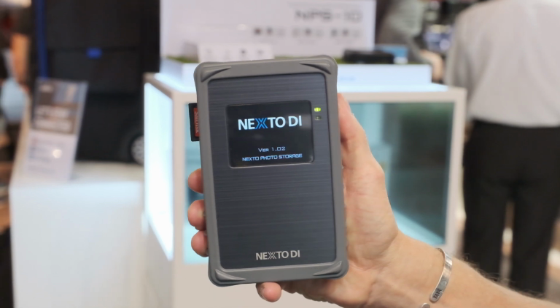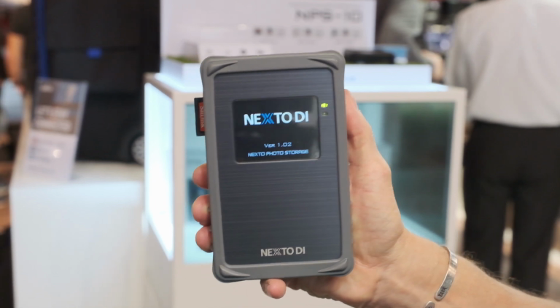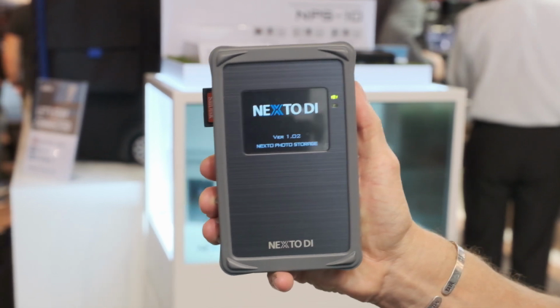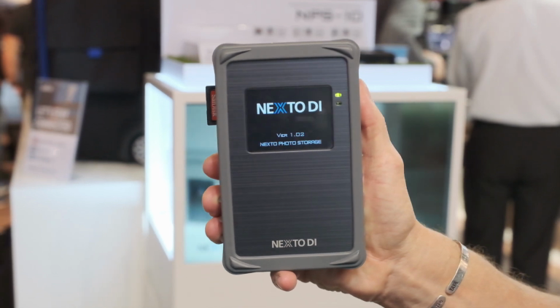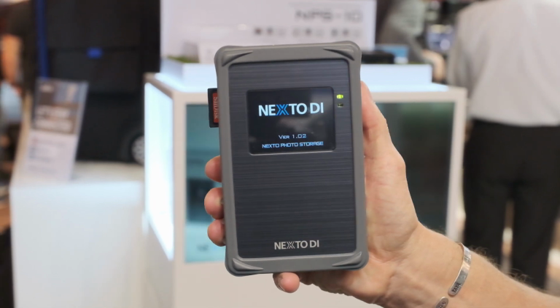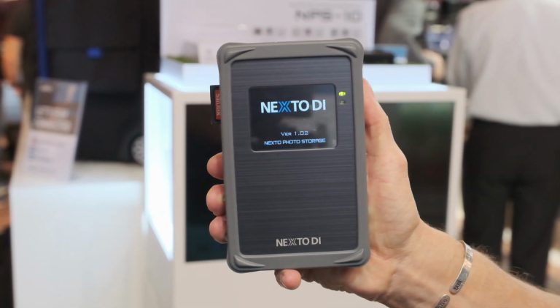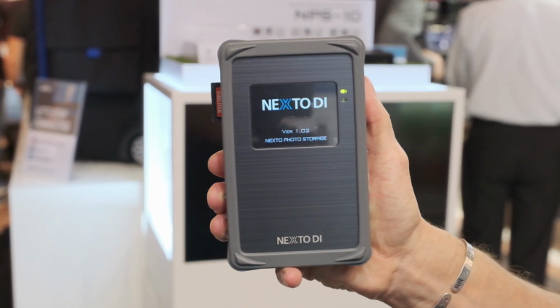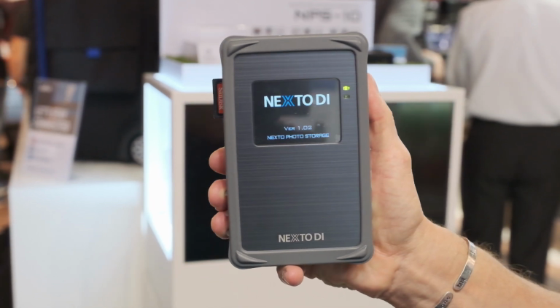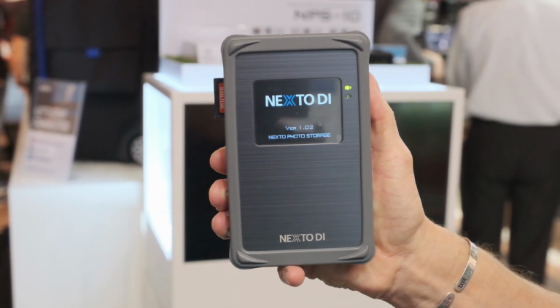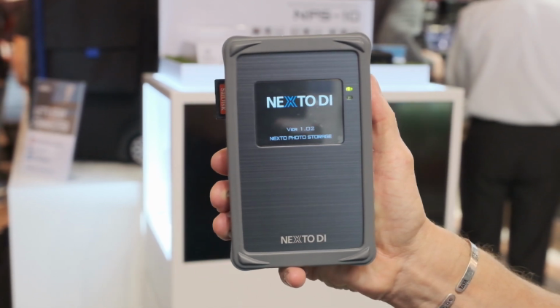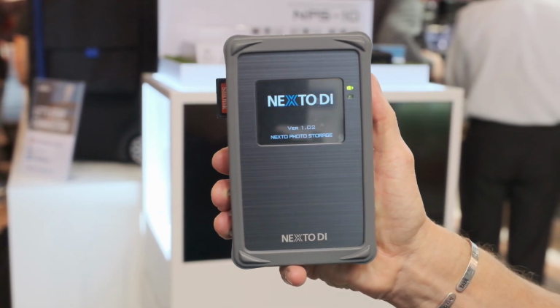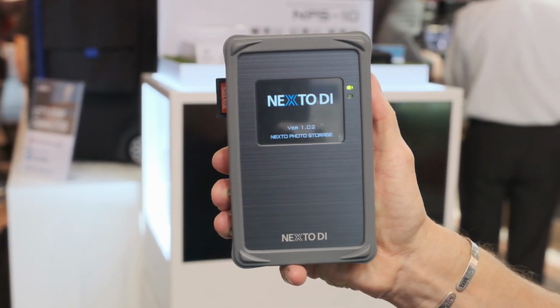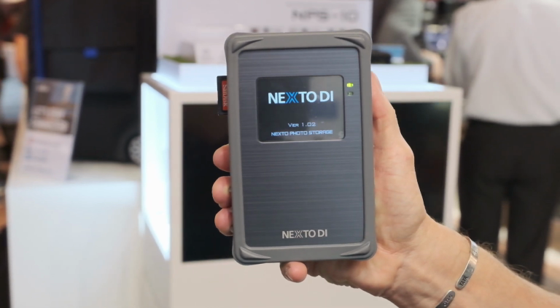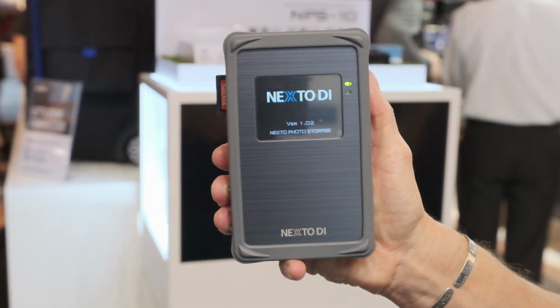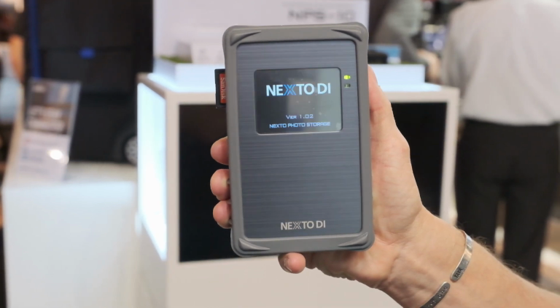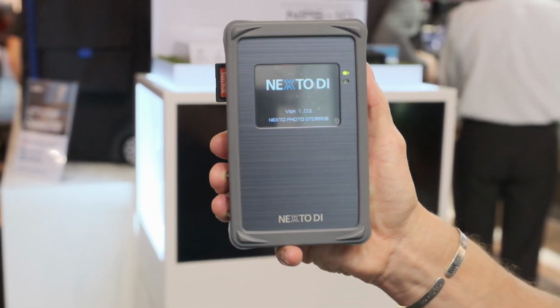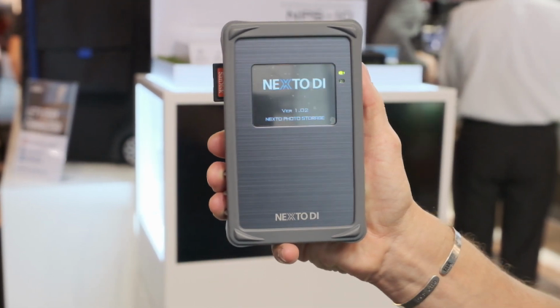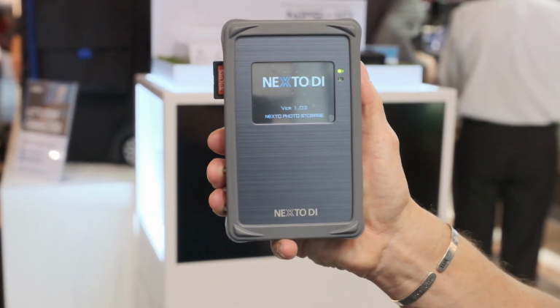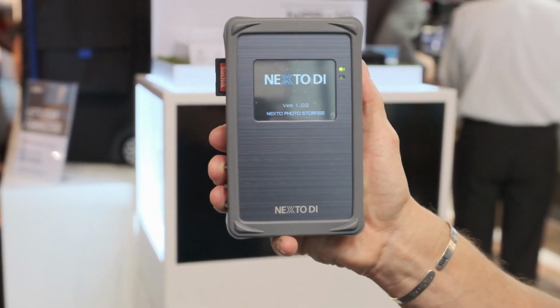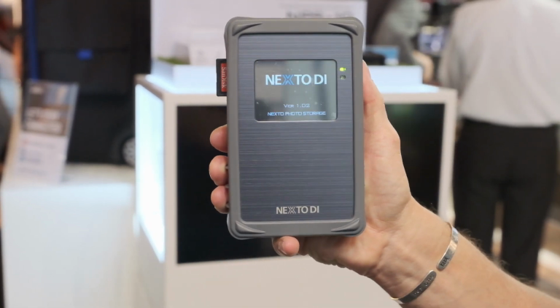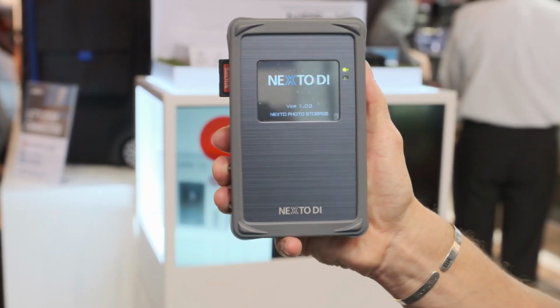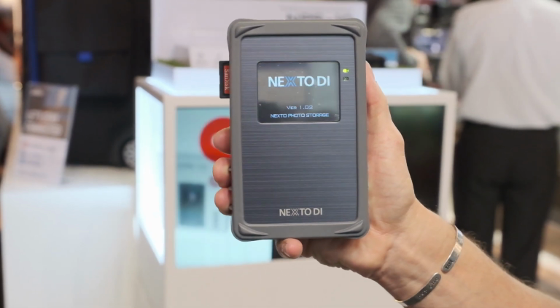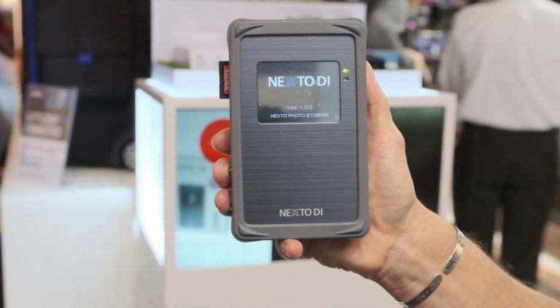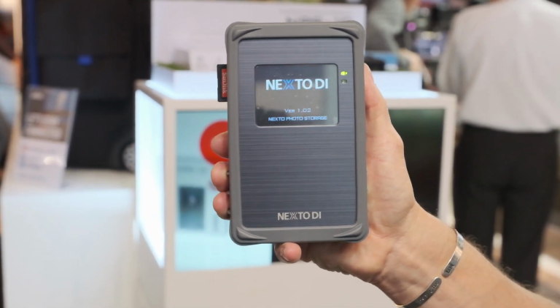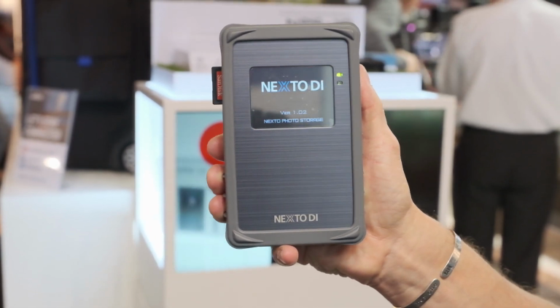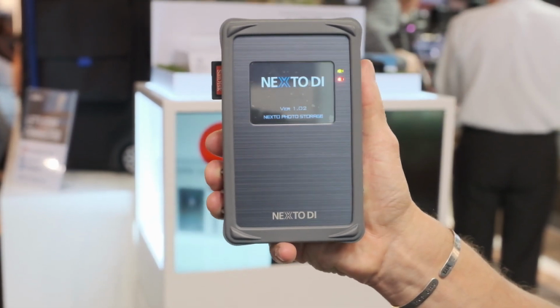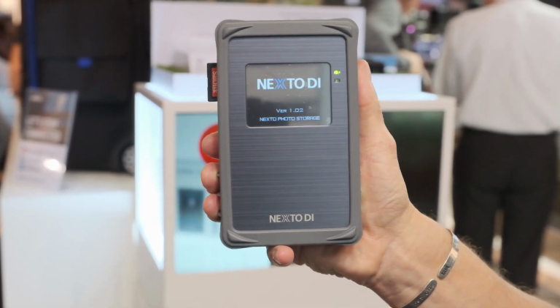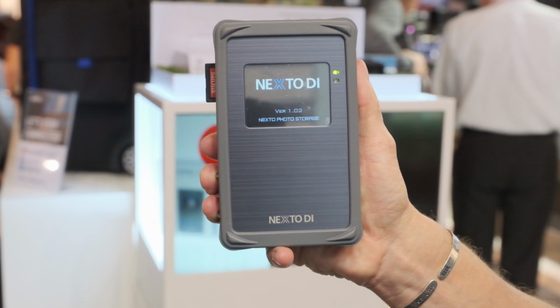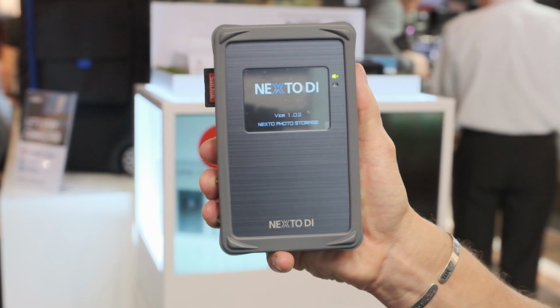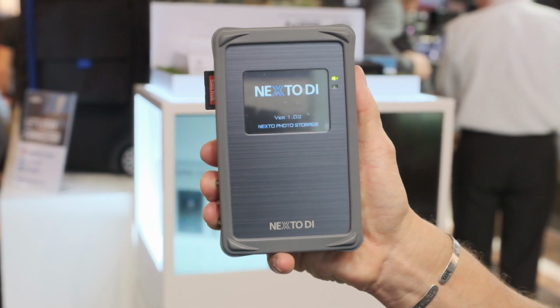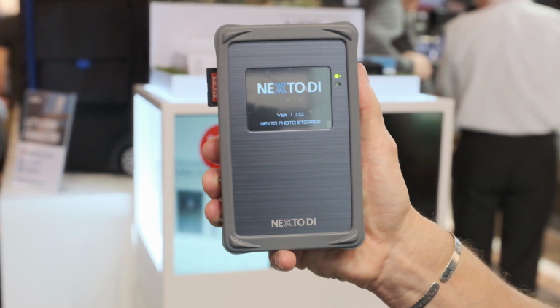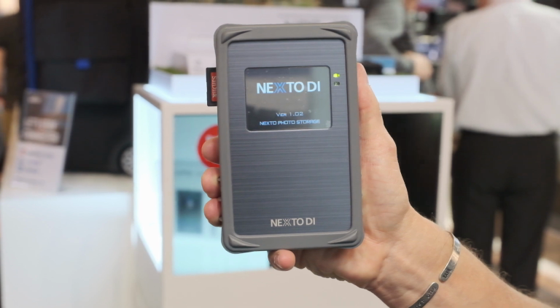Next to the eye, MPS 10. Backup your footage the easy way.